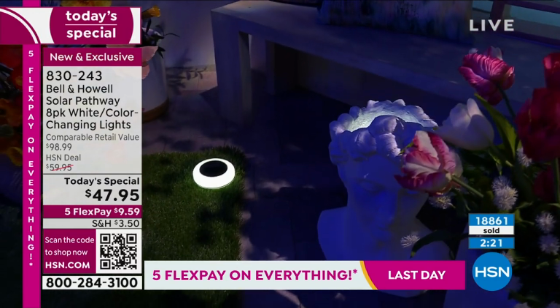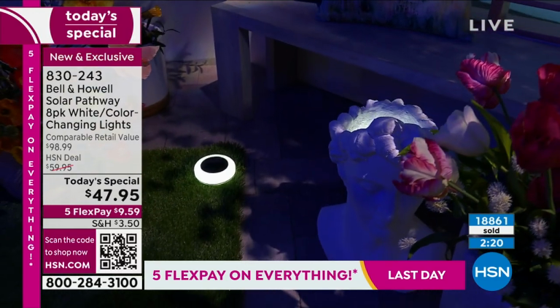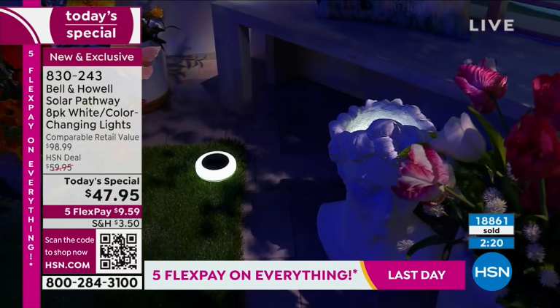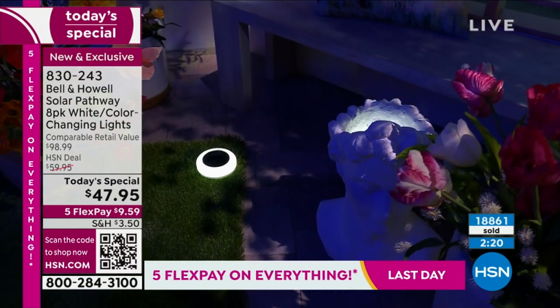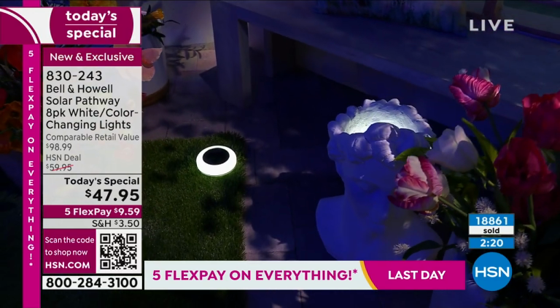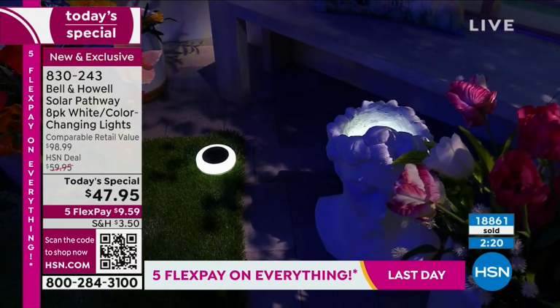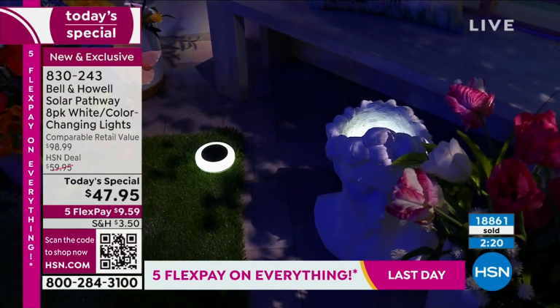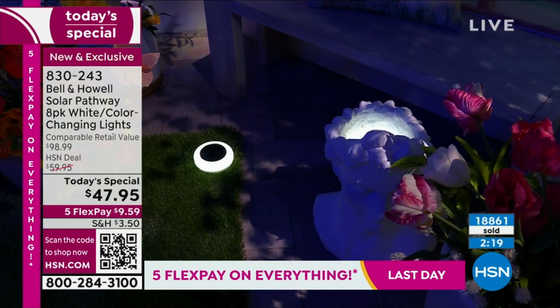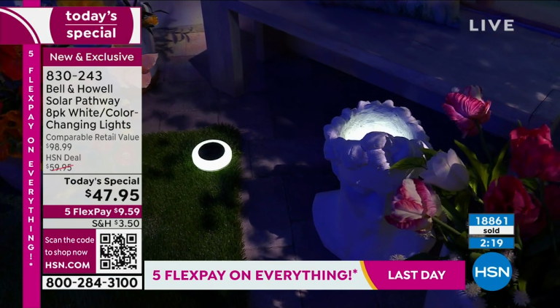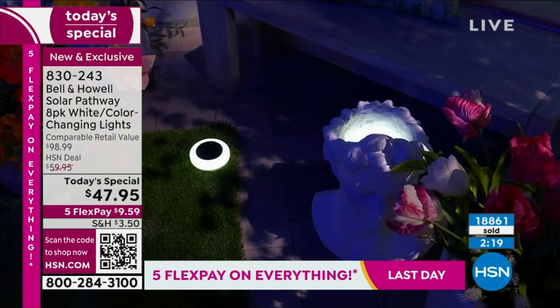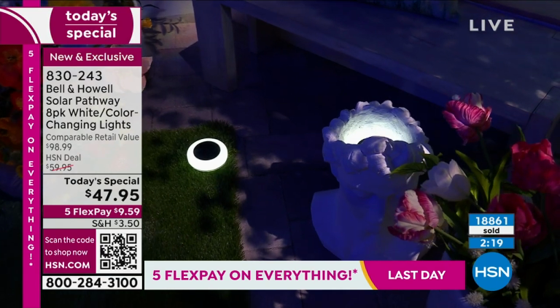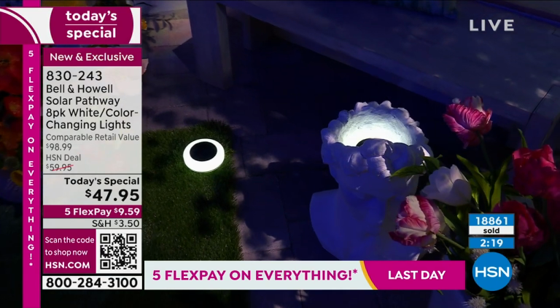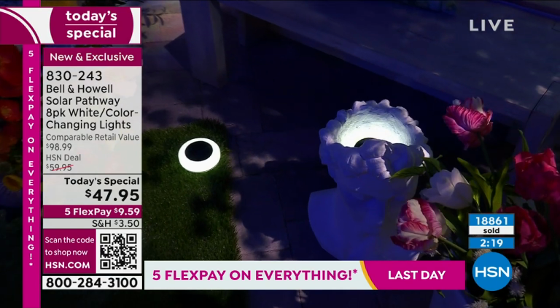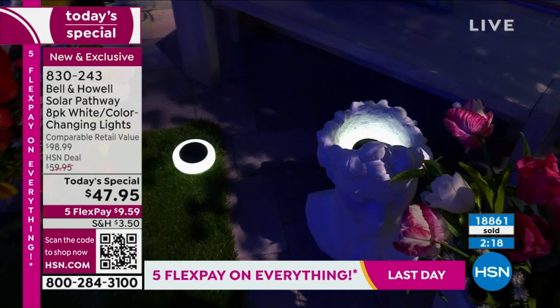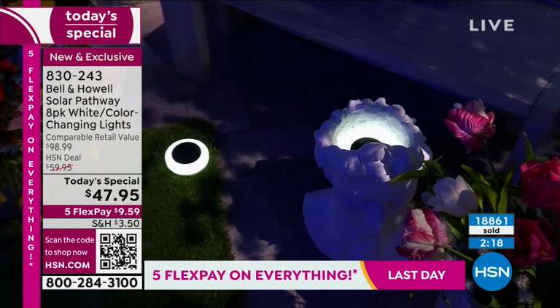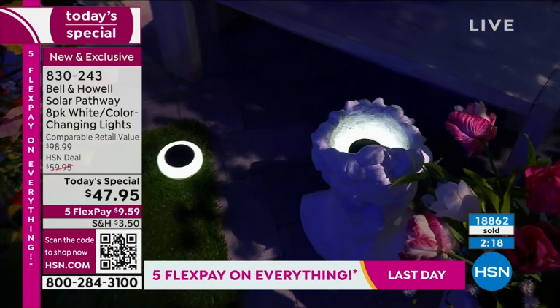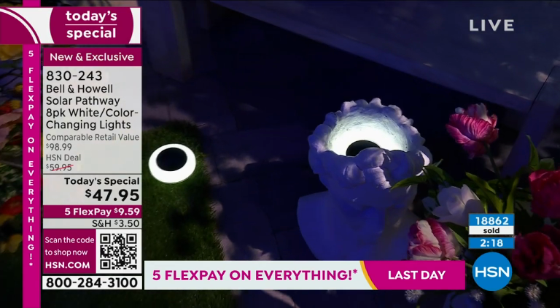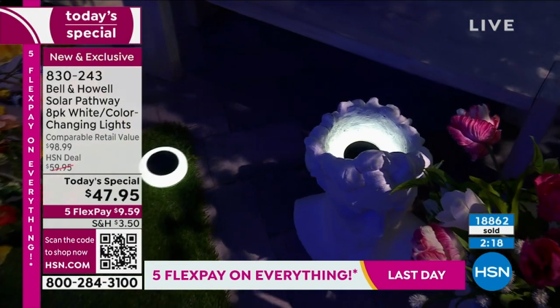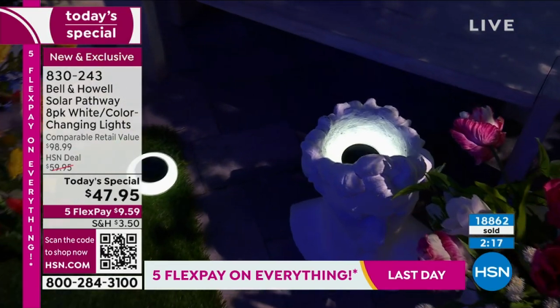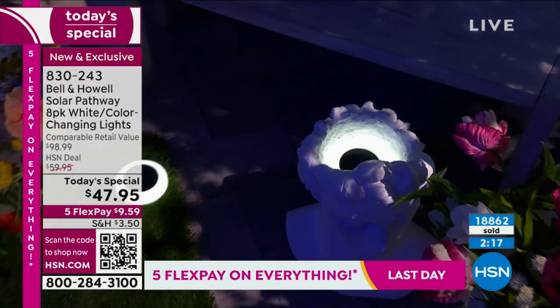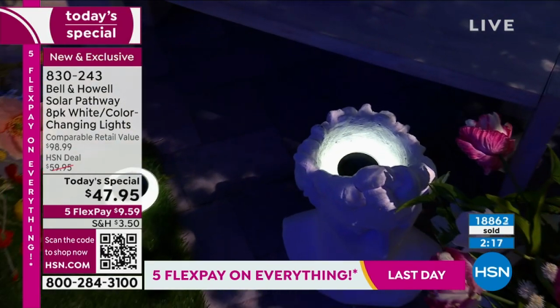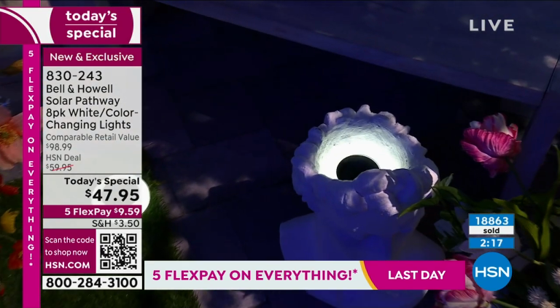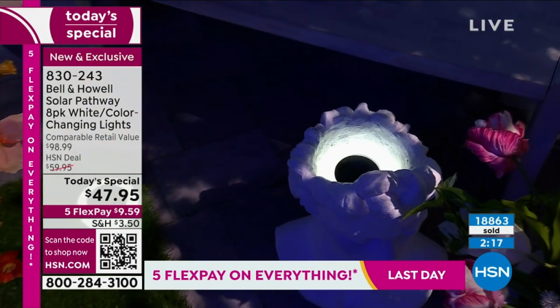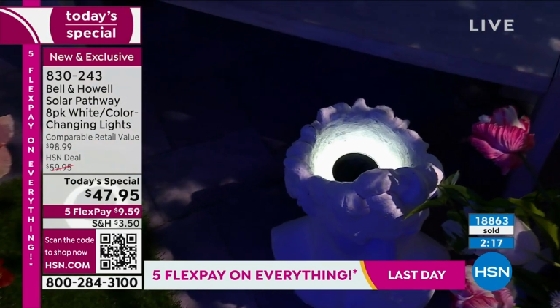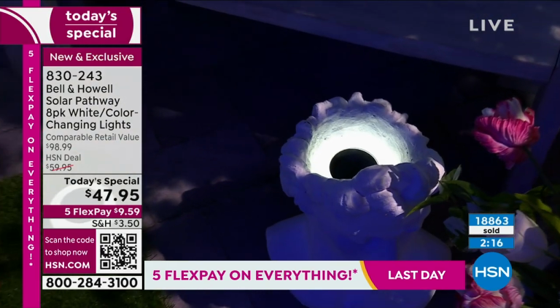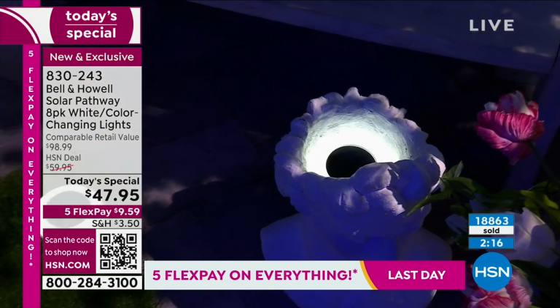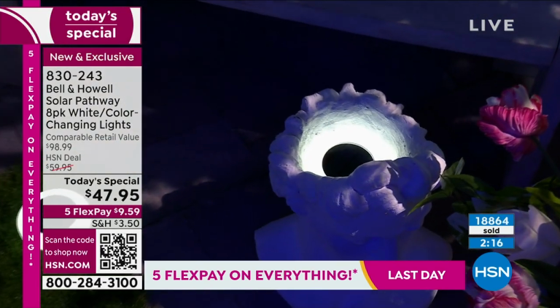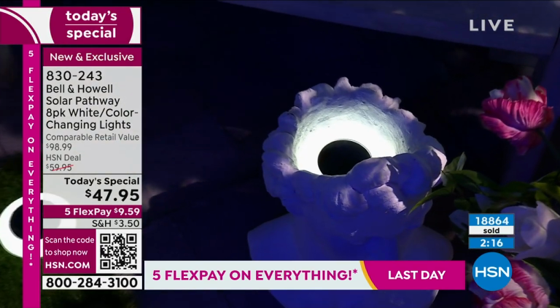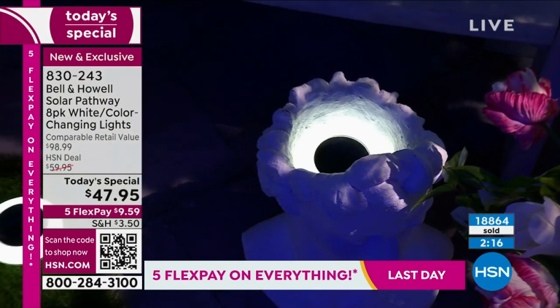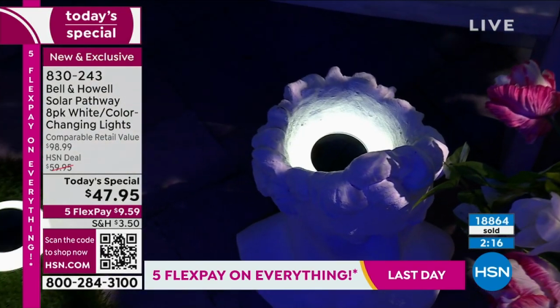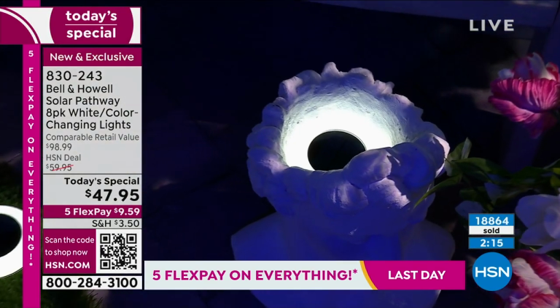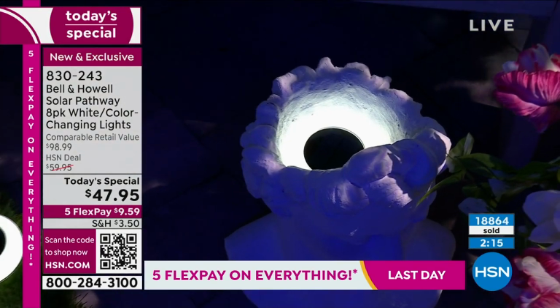Two types of stakes and three different lighting scenarios. You've really checked off every box.